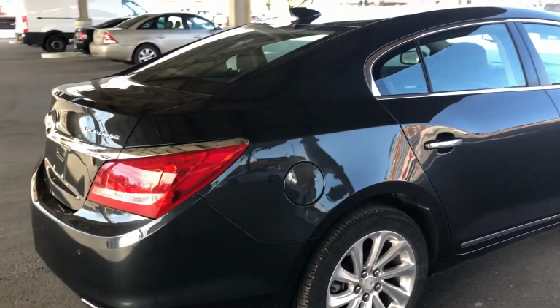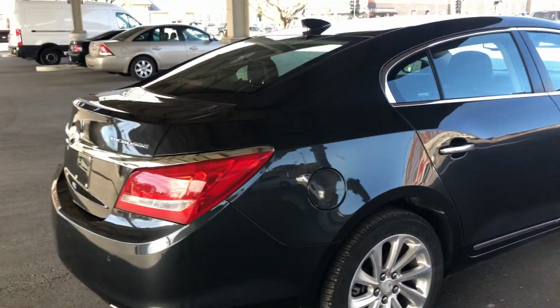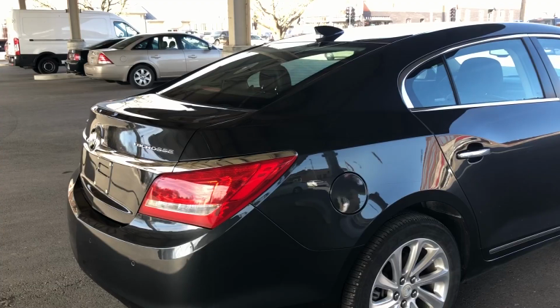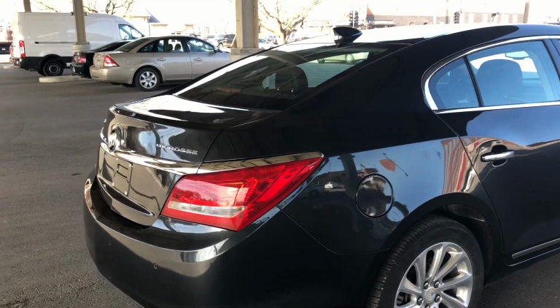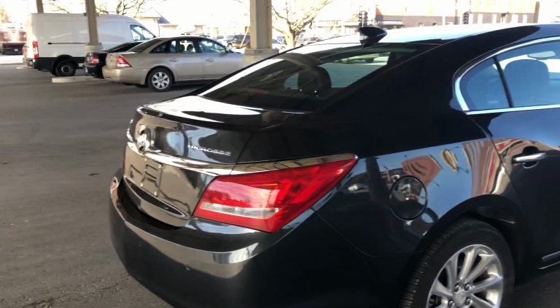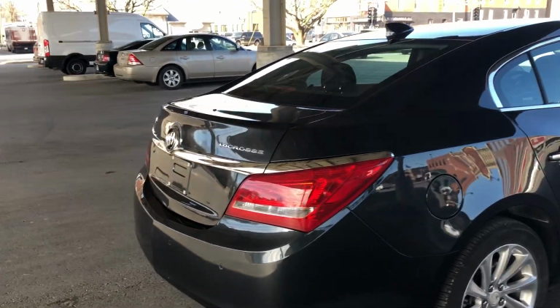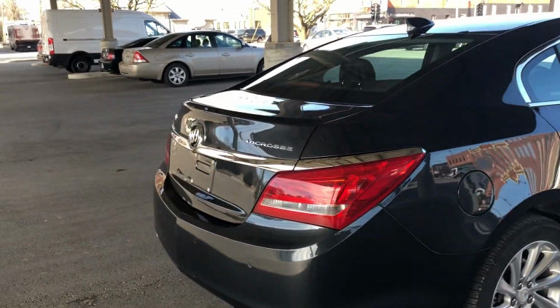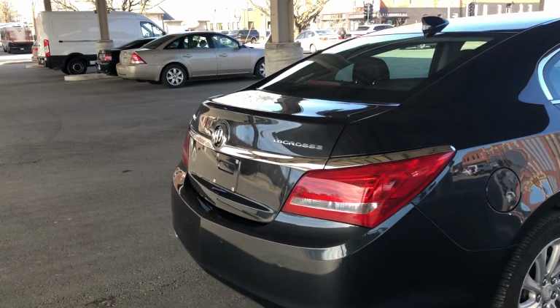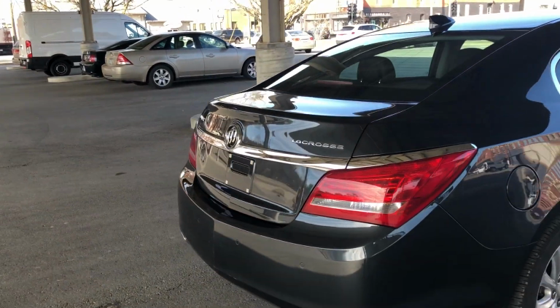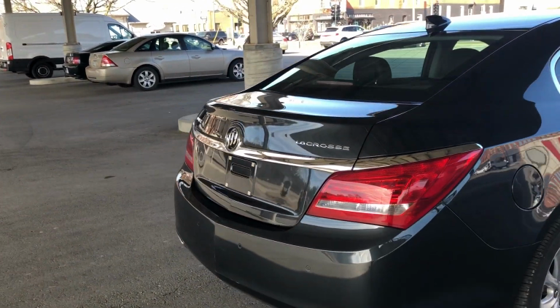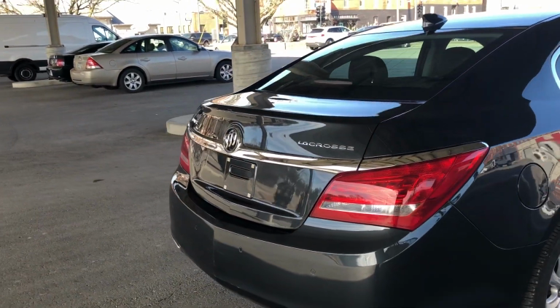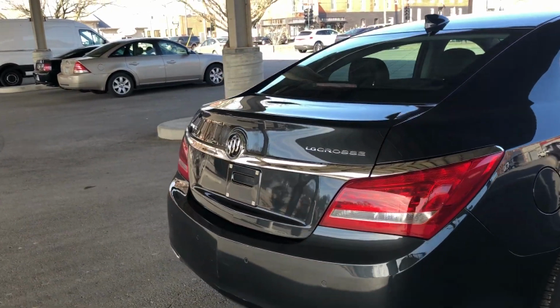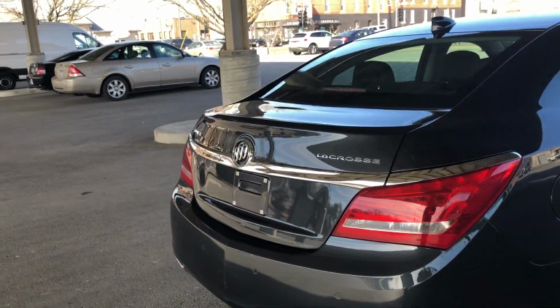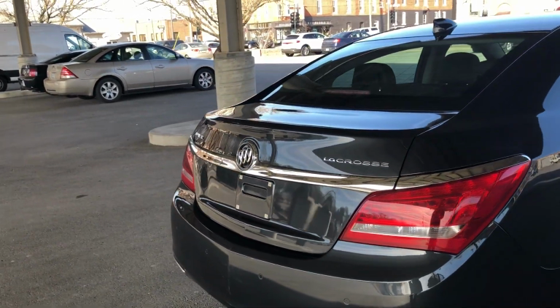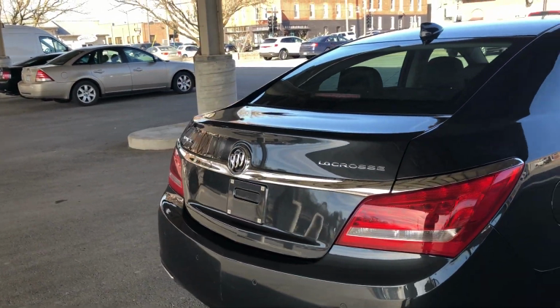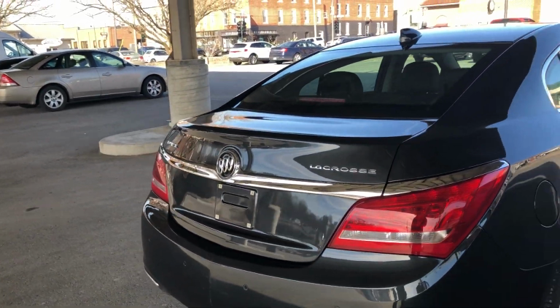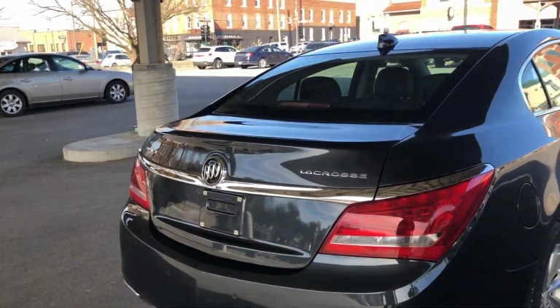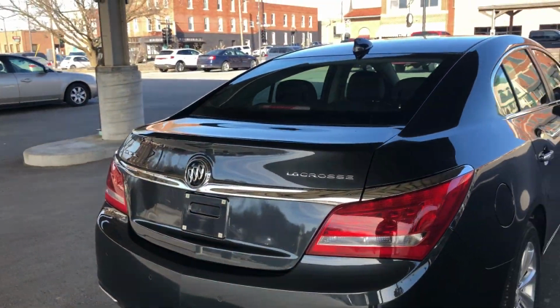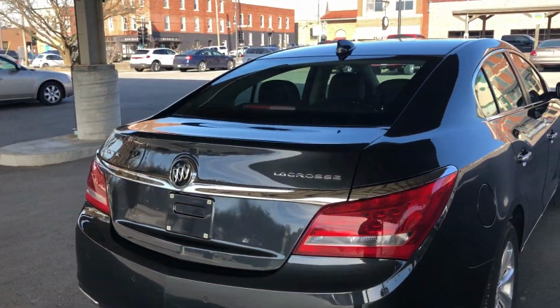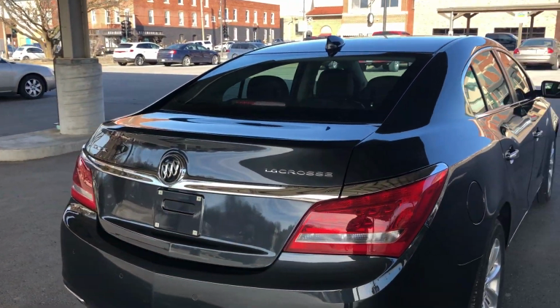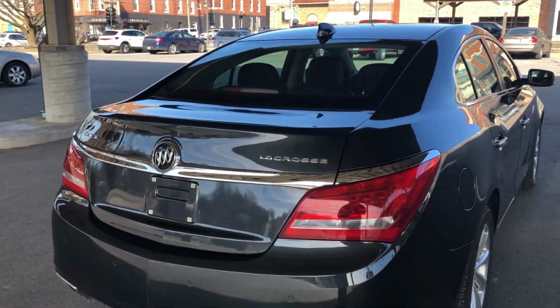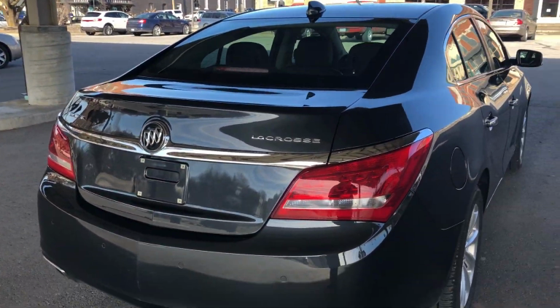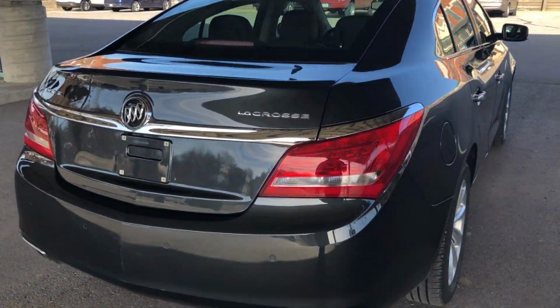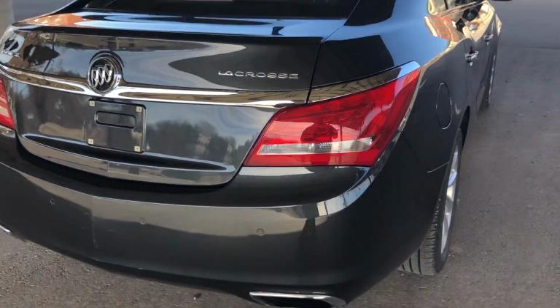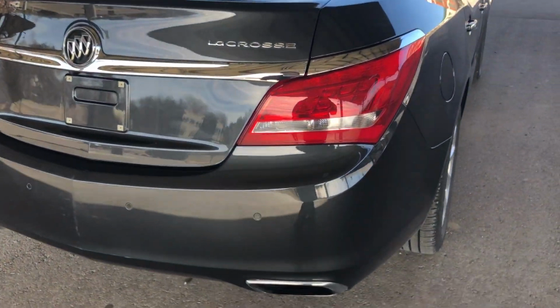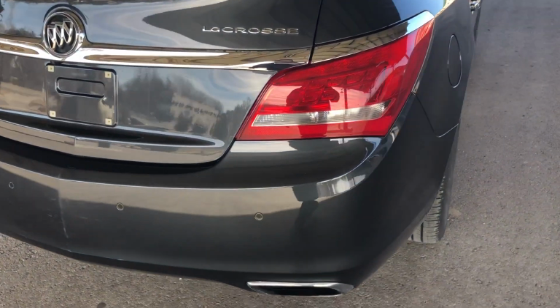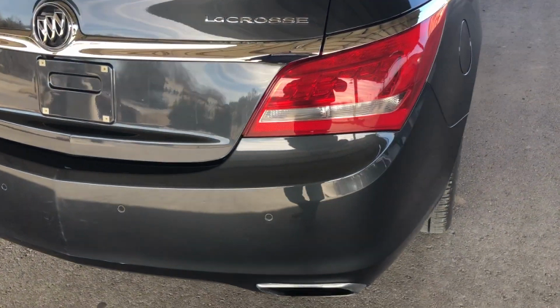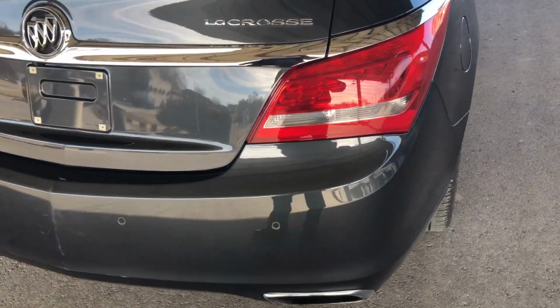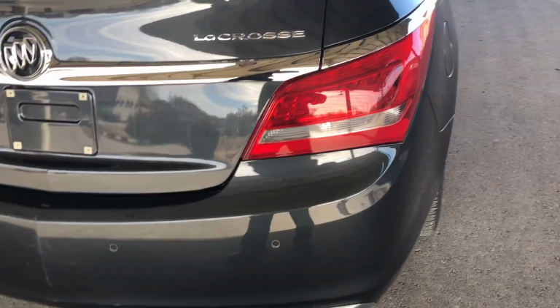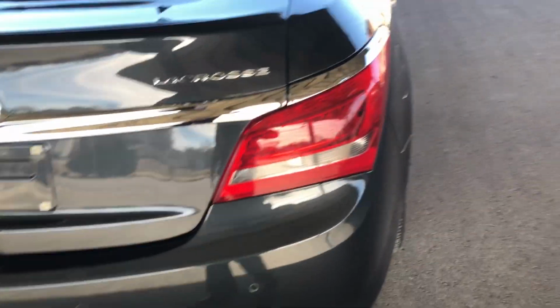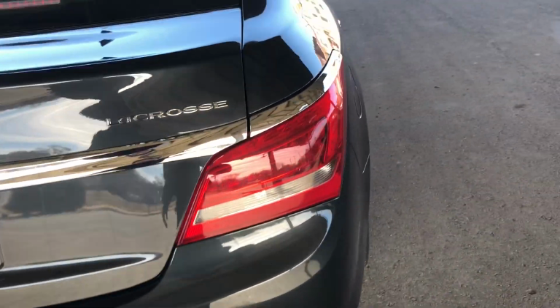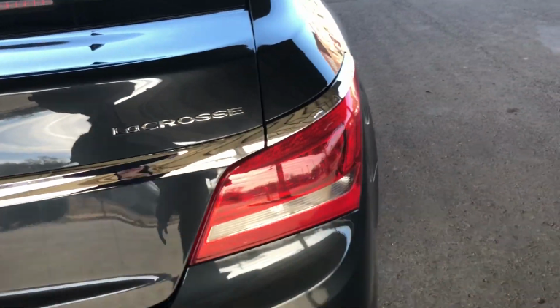Alloy wheels of course. This does have your backup camera and also has the parking sensors on the back.